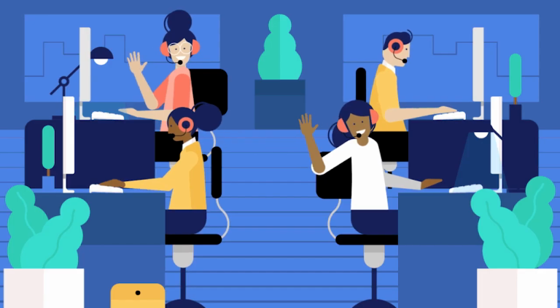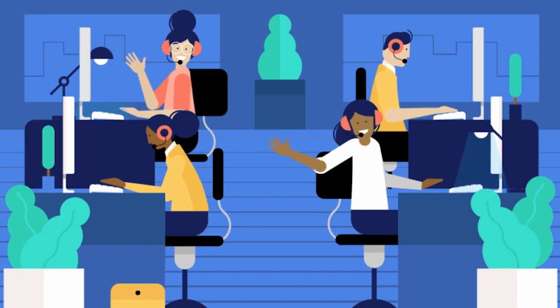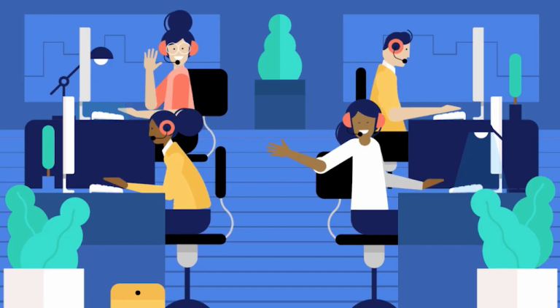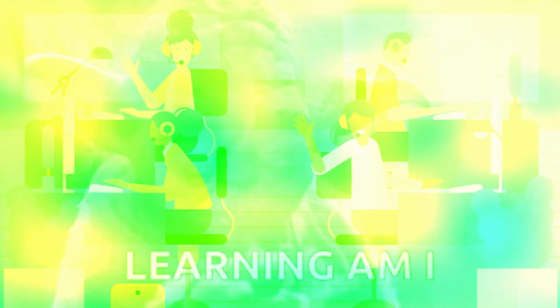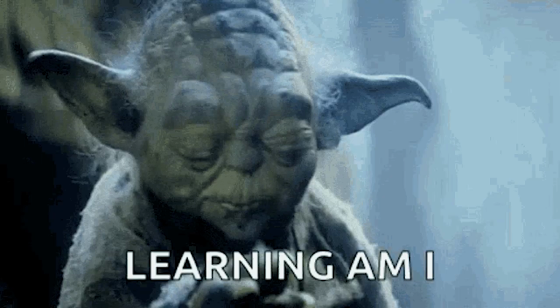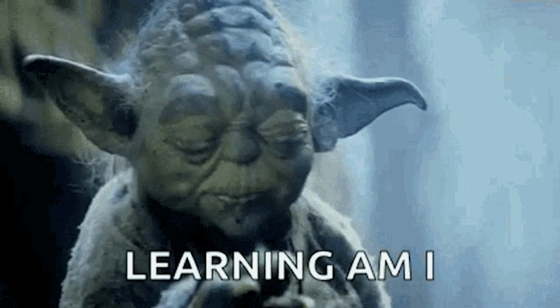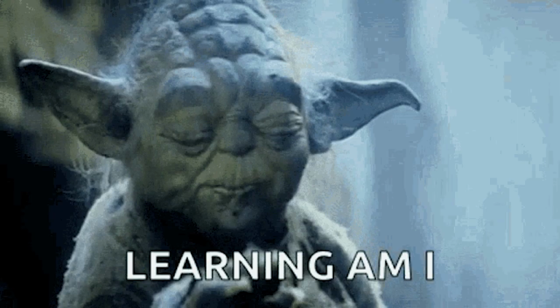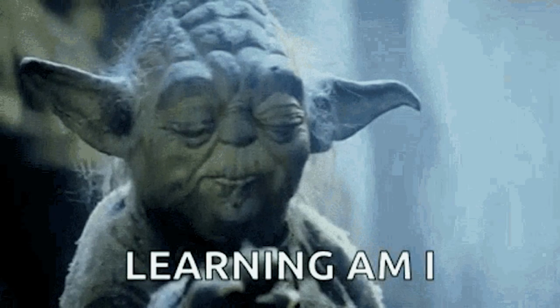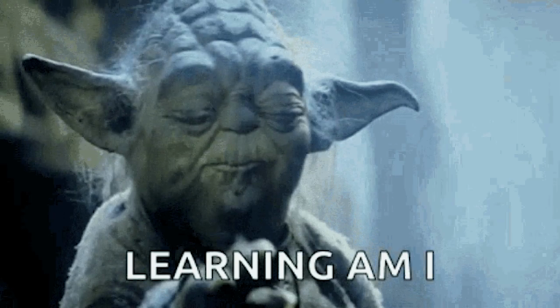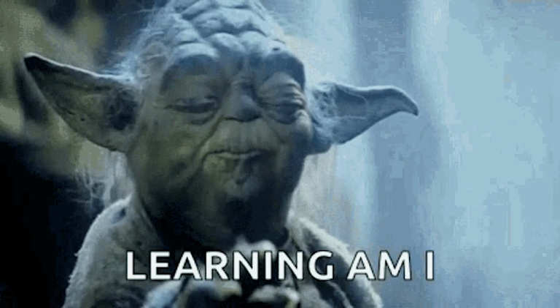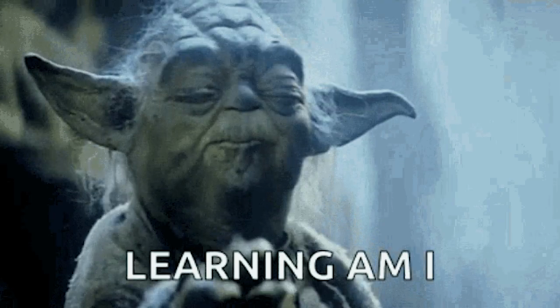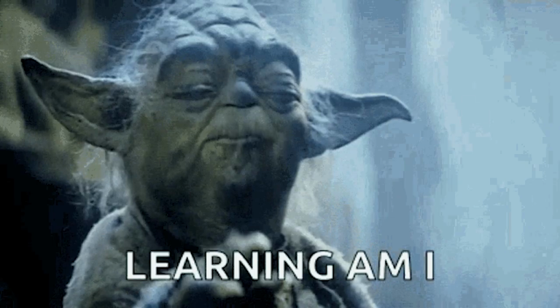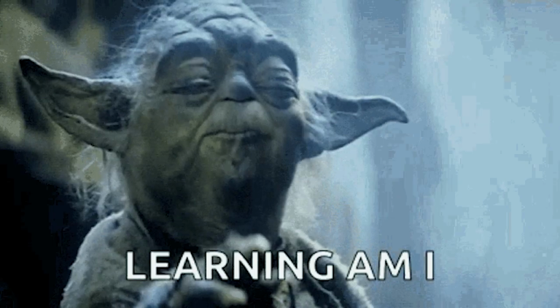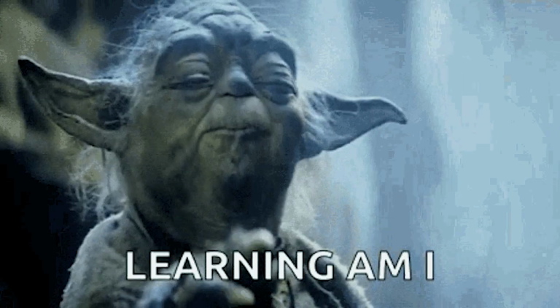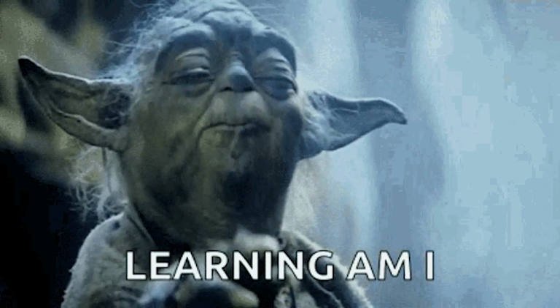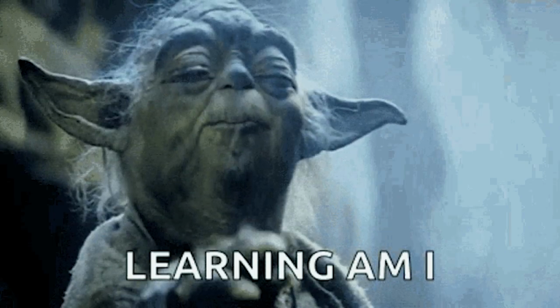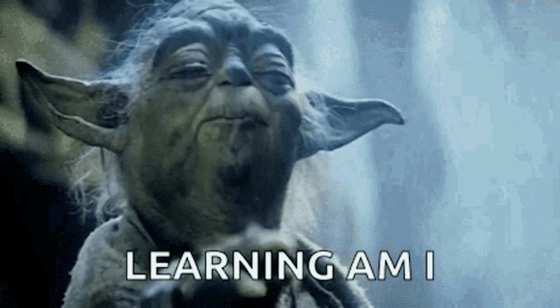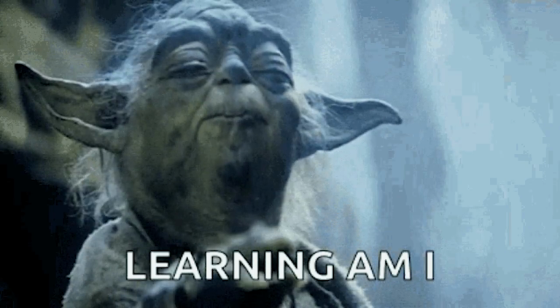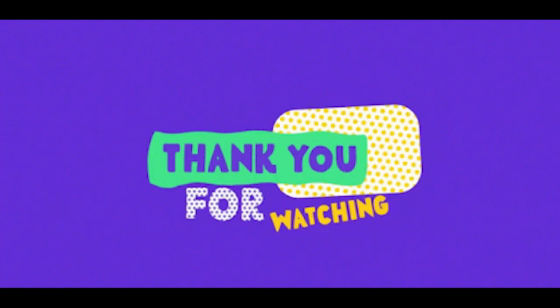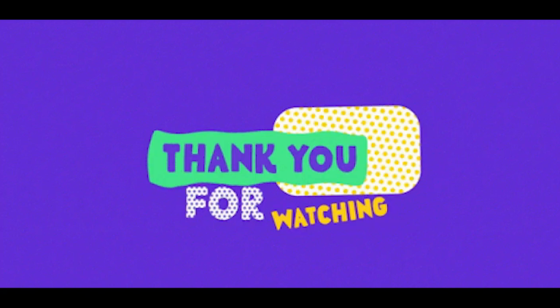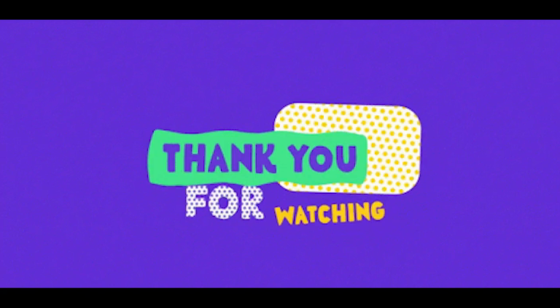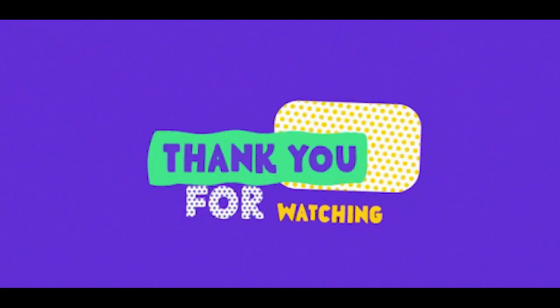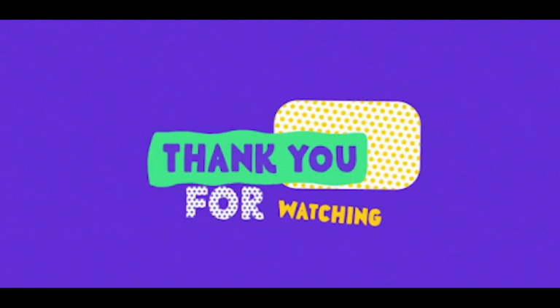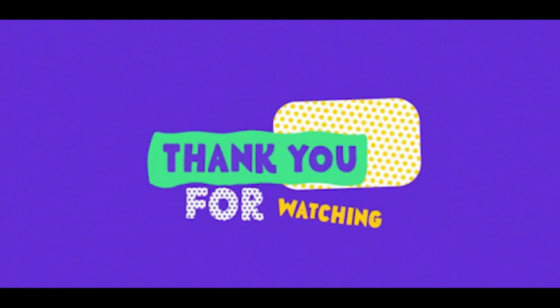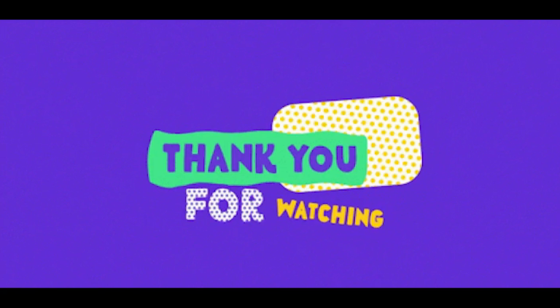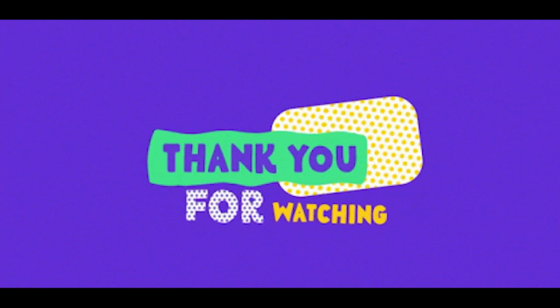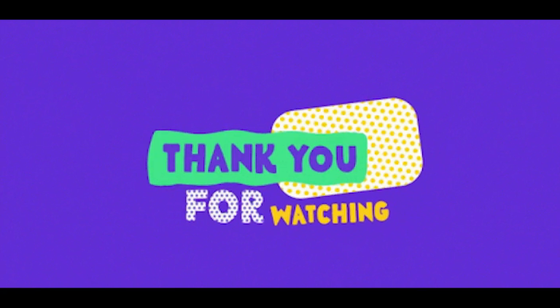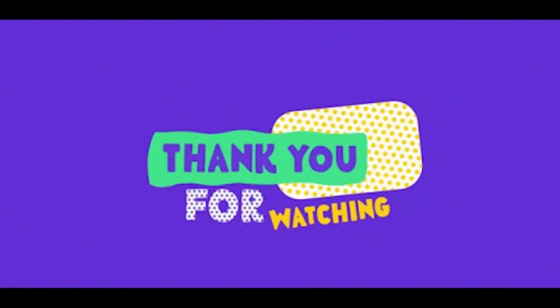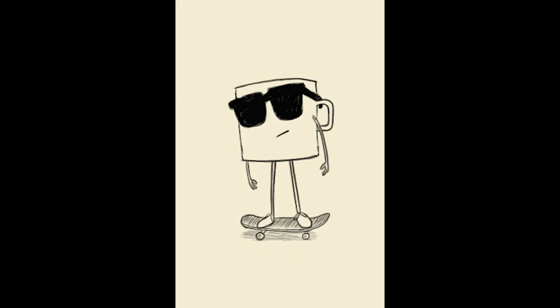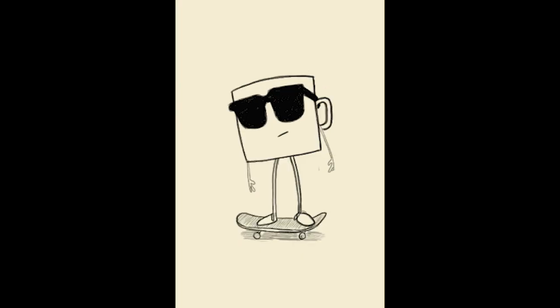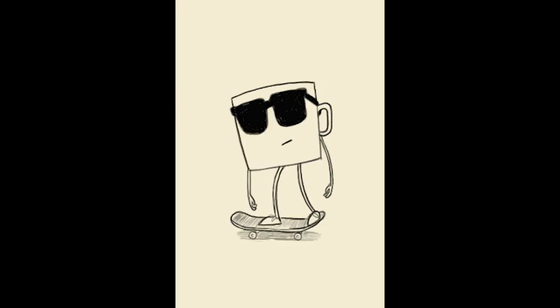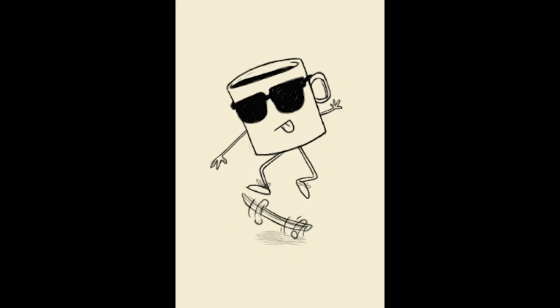With that being said, I wish you the best for your education and career, and I hope you learned something from this video. Thank you for watching. Peace!